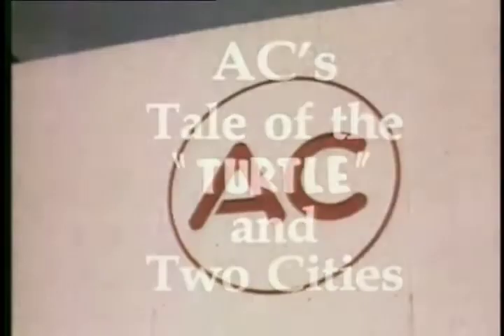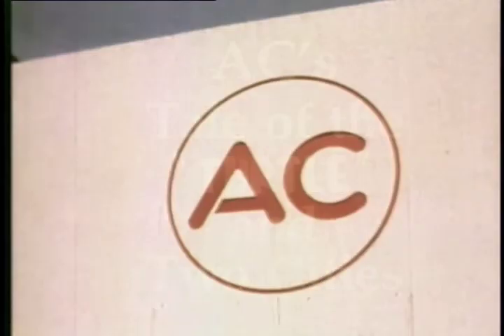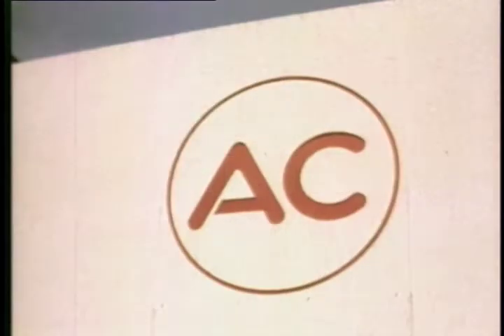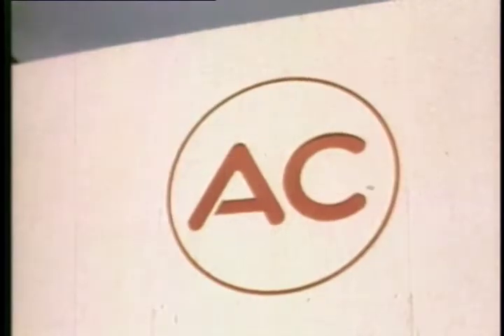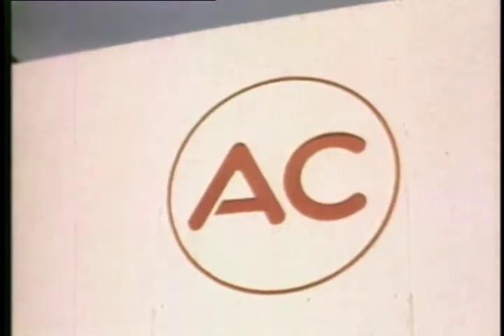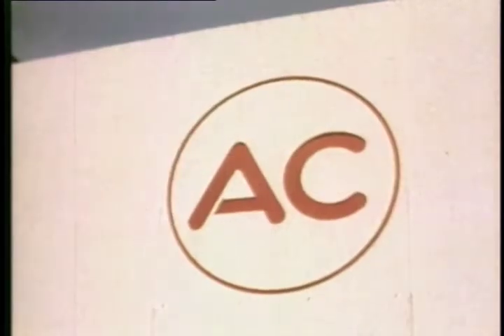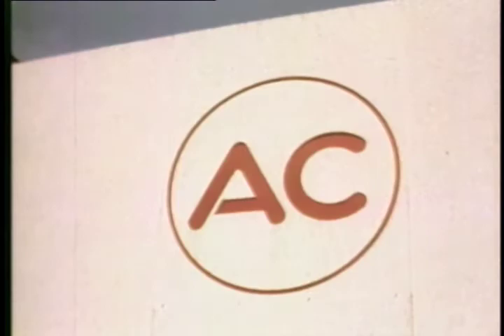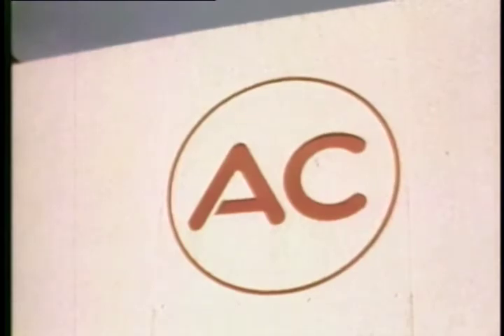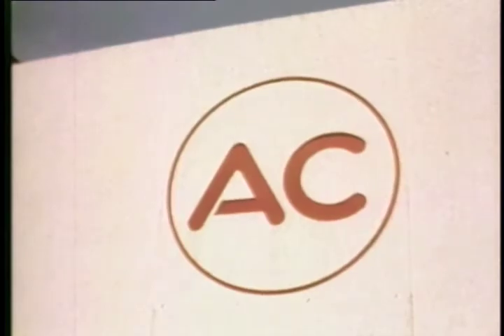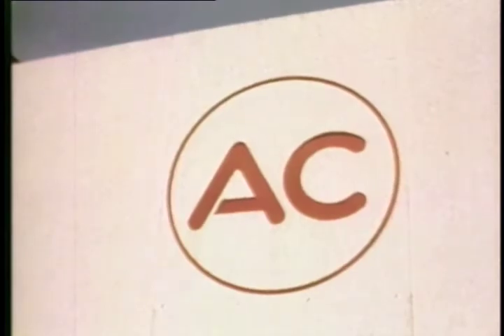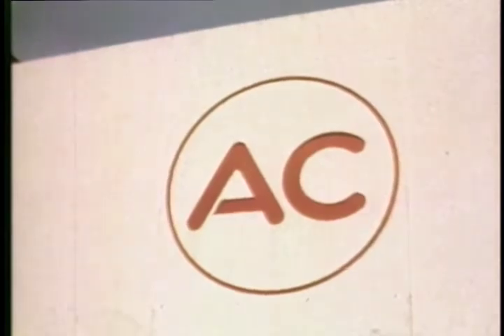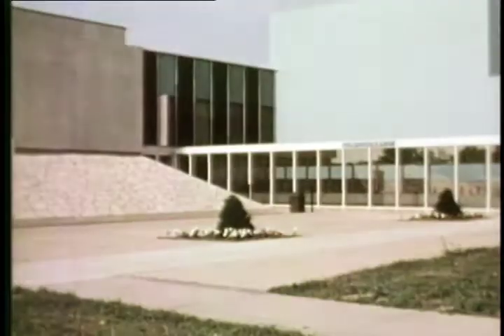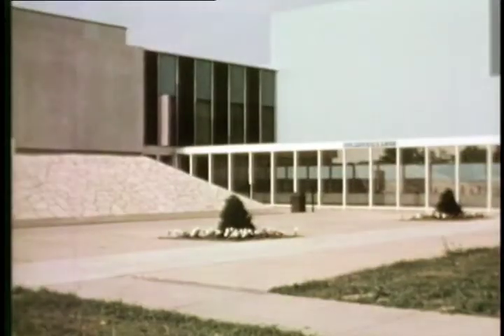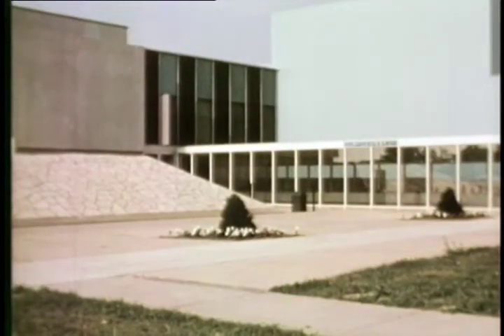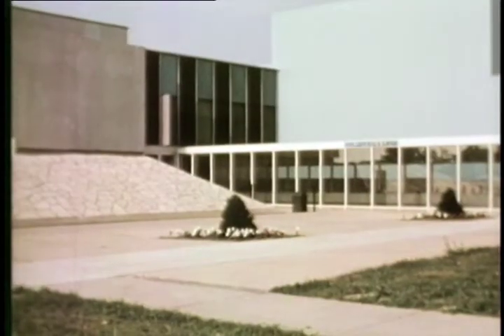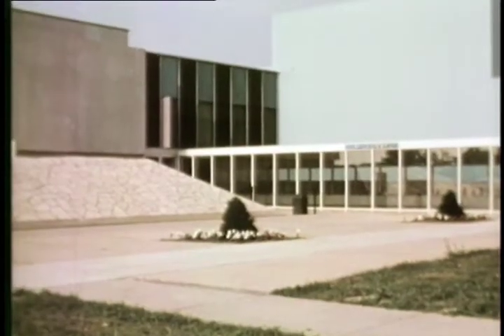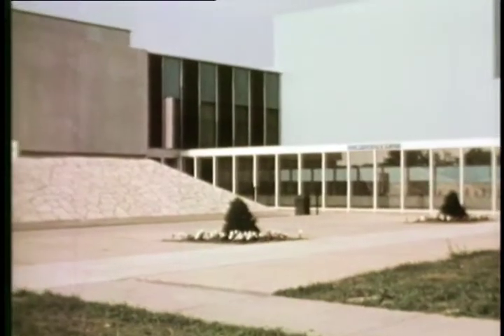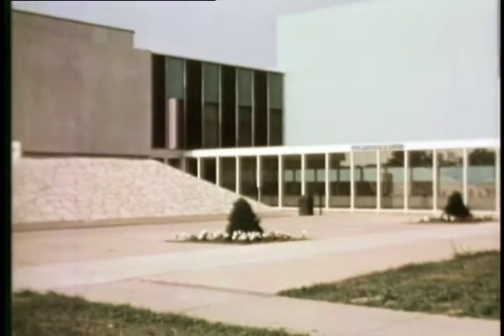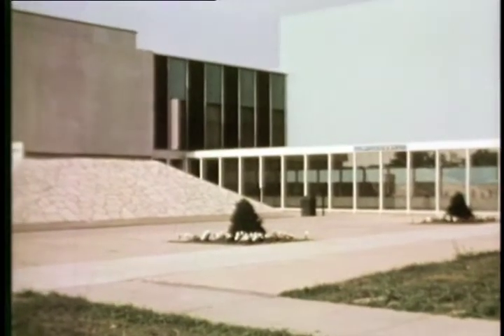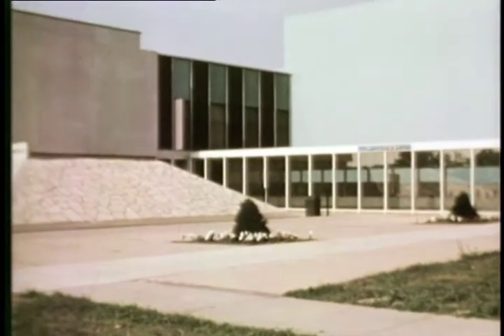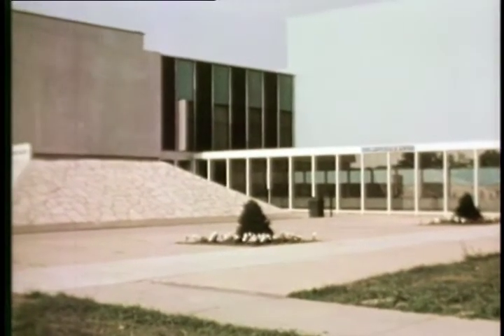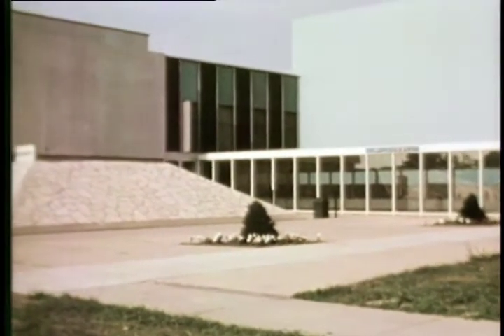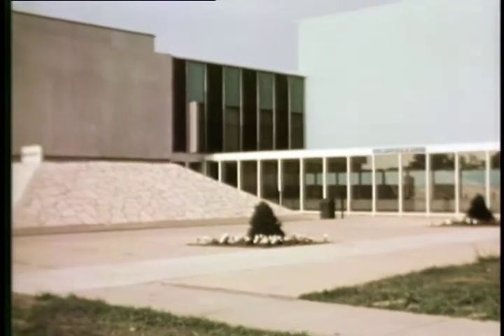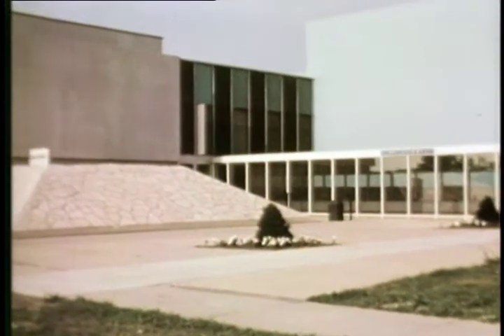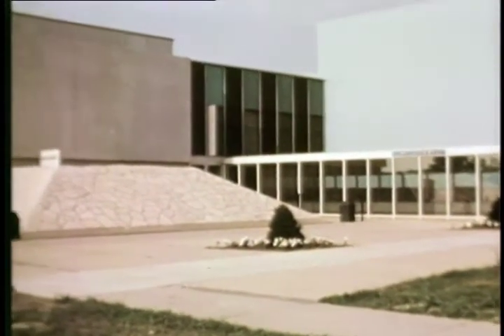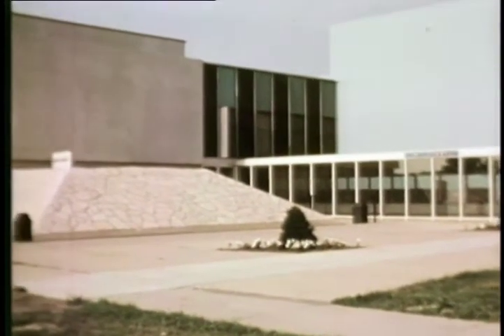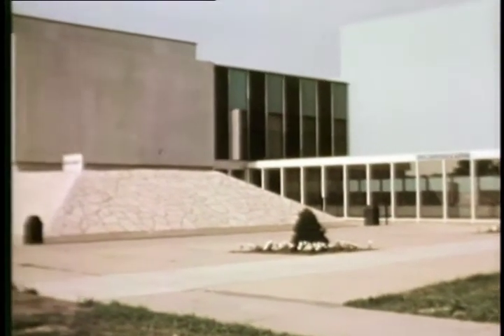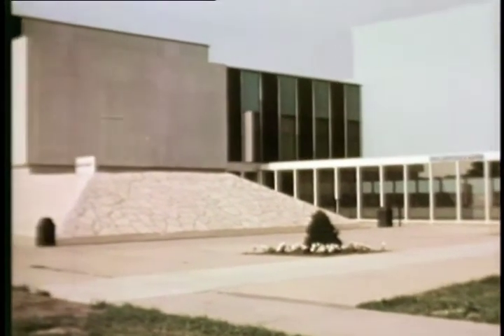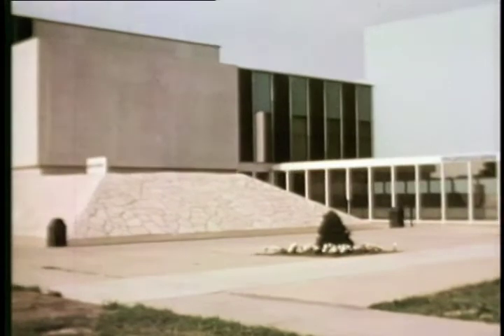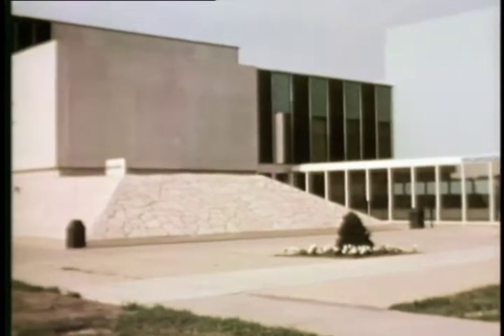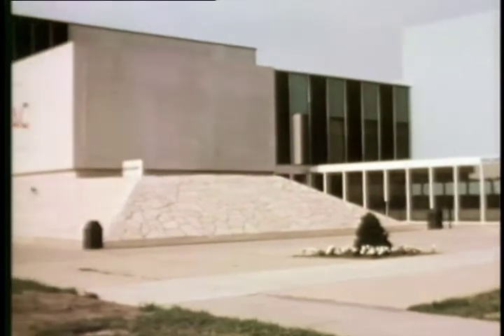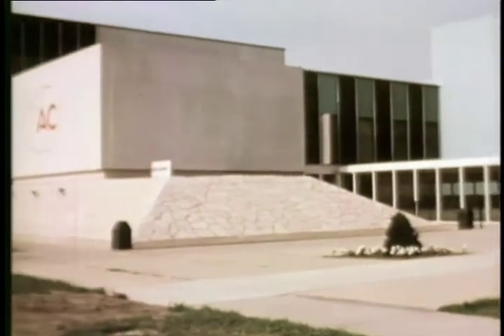This is AC Milwaukee Operations in Oak Creek, Wisconsin, where AC Spark Plug Division of General Motors manufactures the catalytic converter.